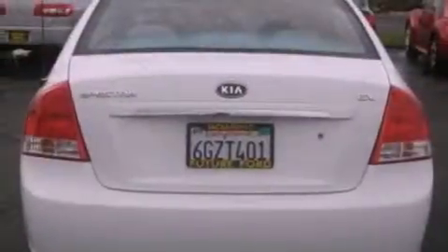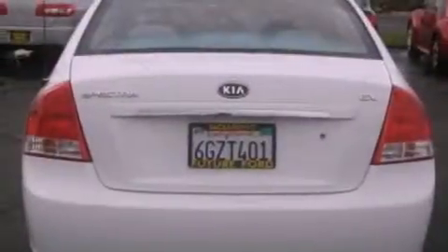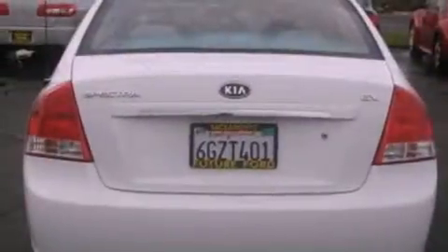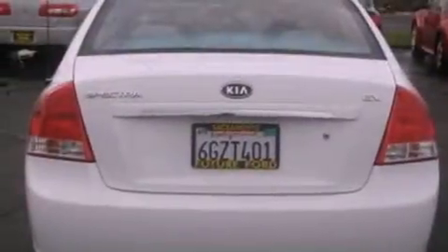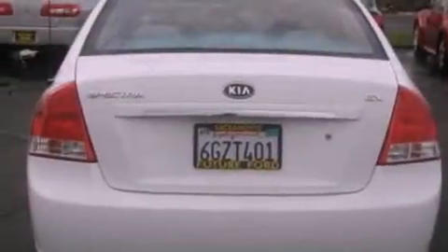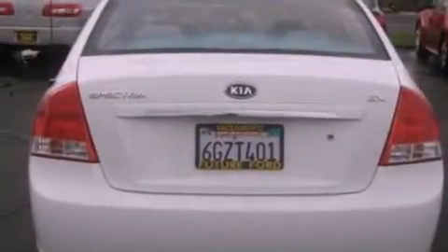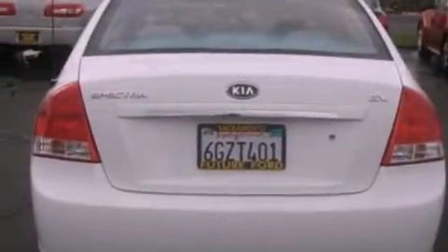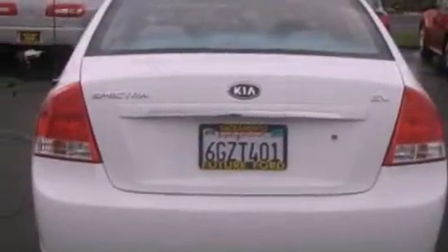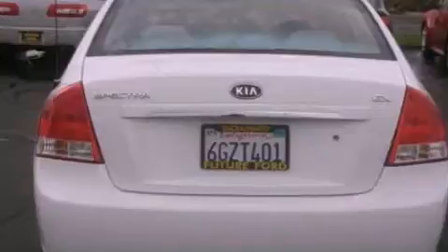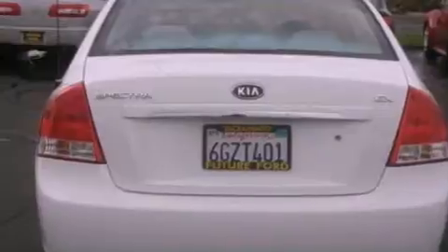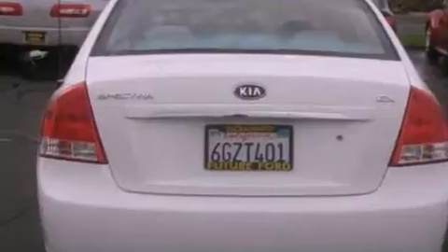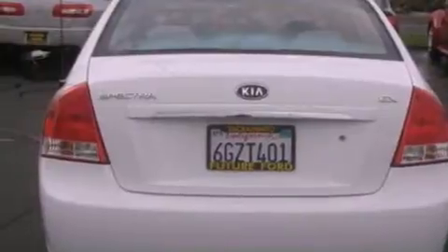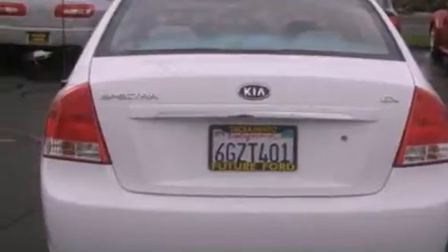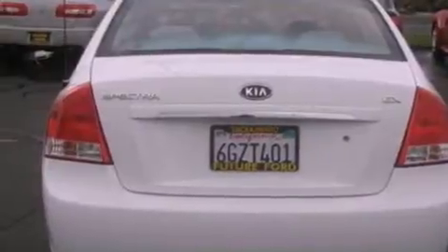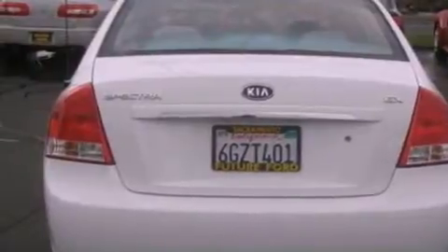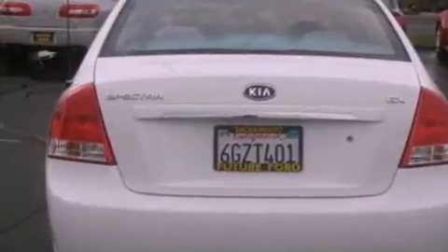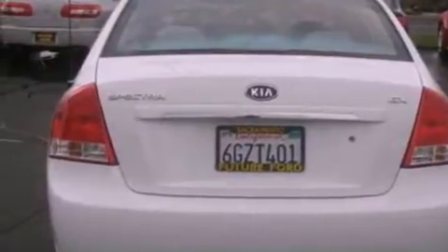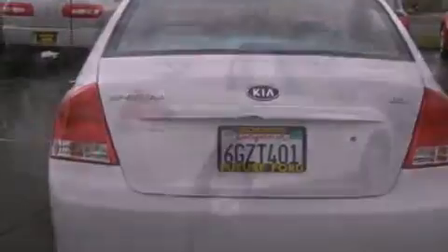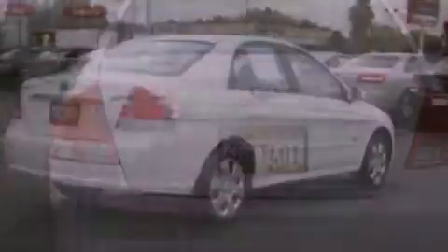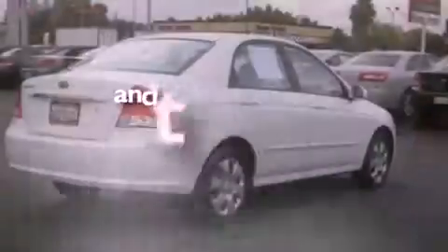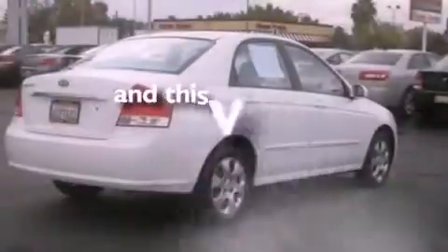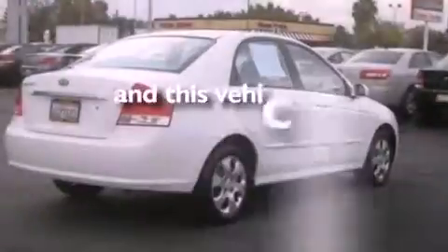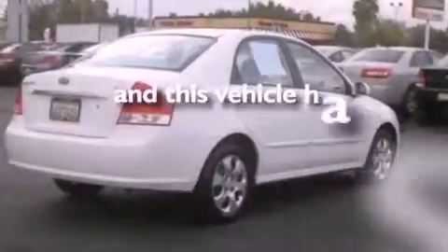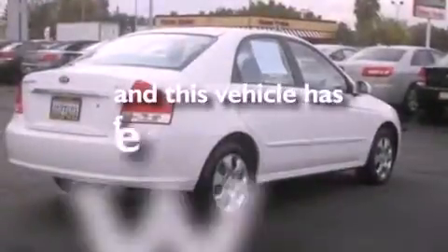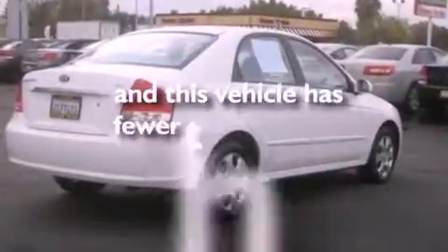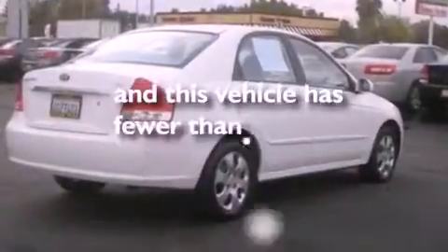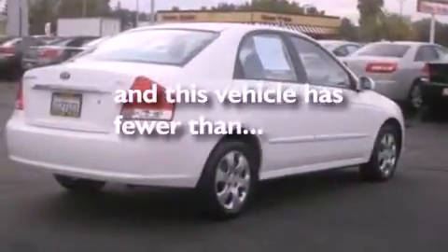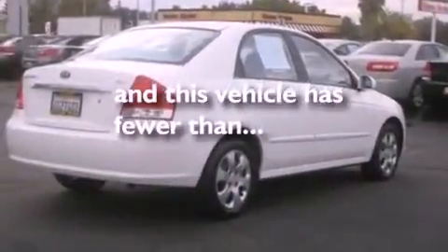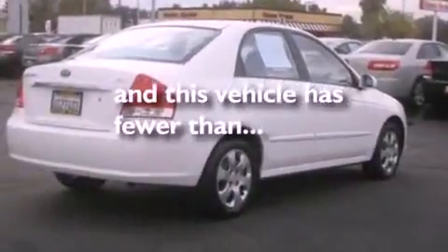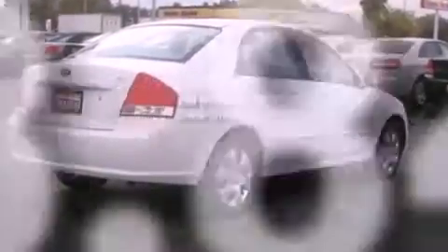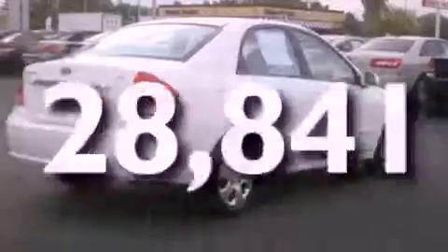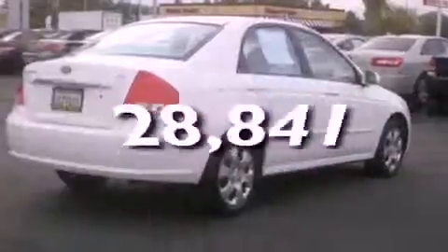Front multi-stage airbags, heated side view mirrors, and this vehicle has fewer than 29,000 miles on the odometer.